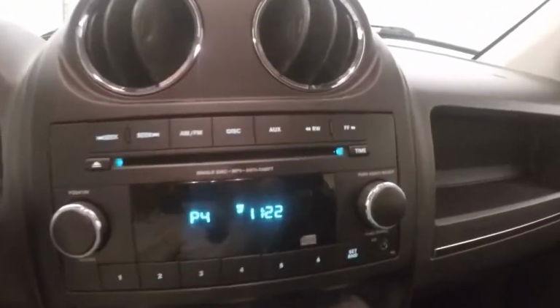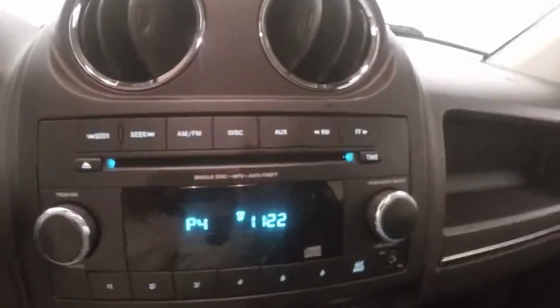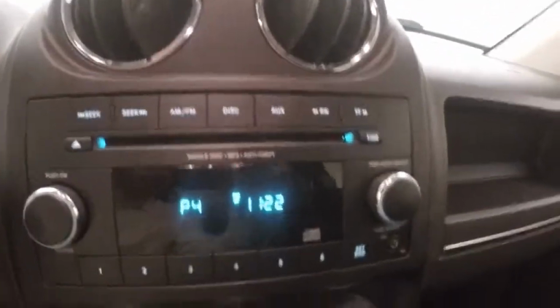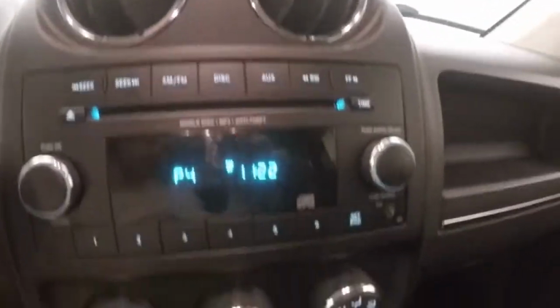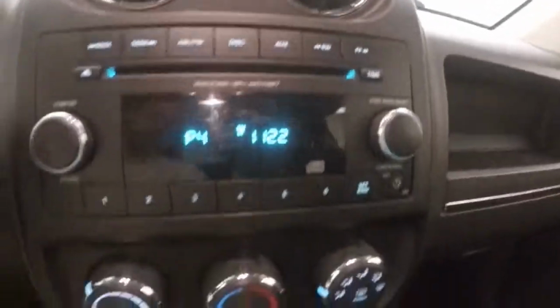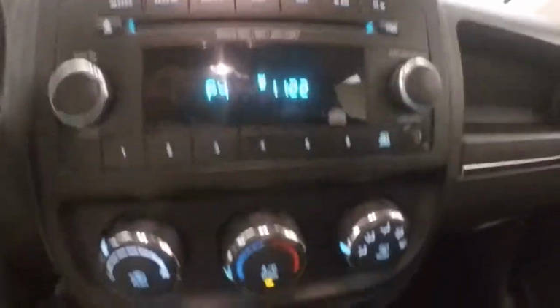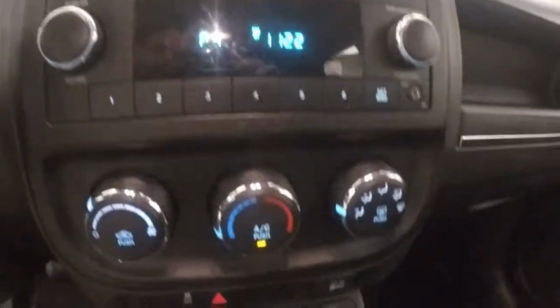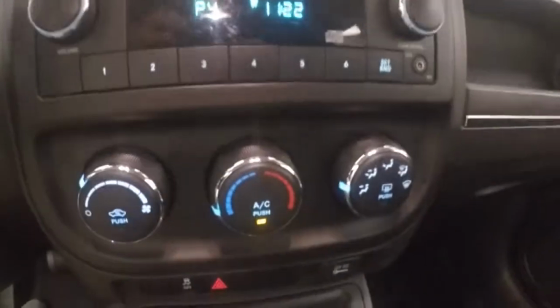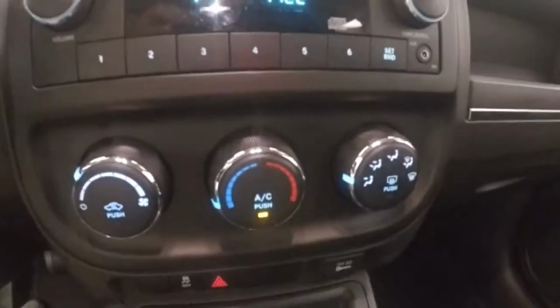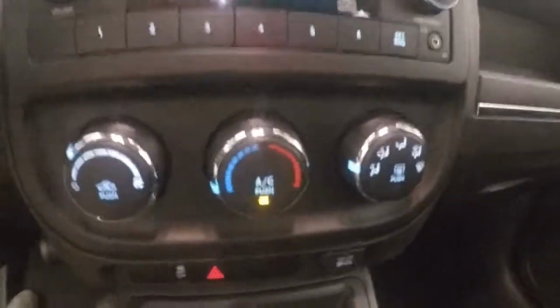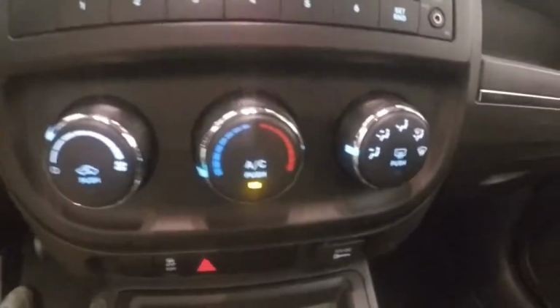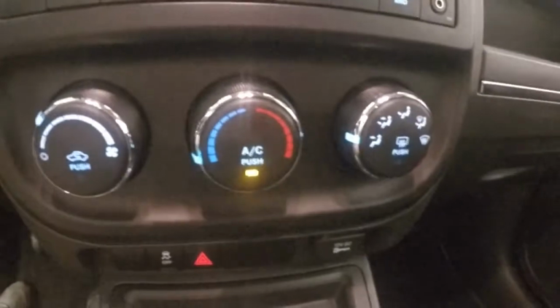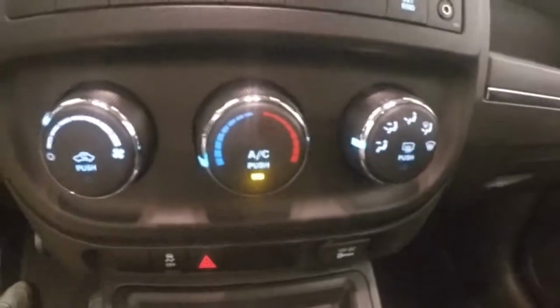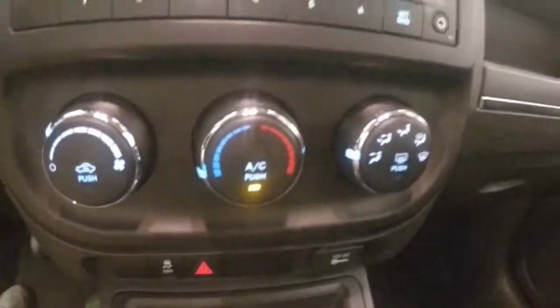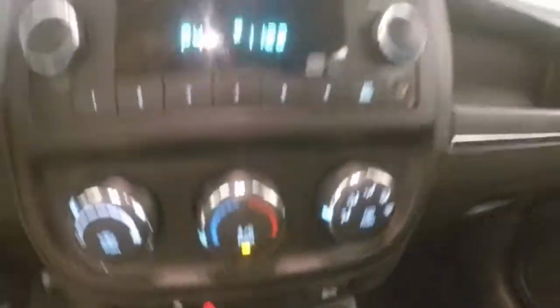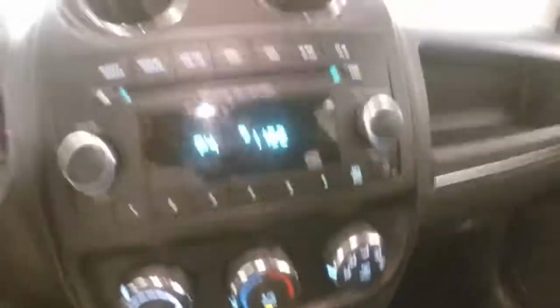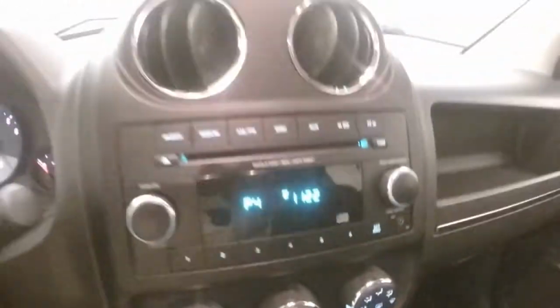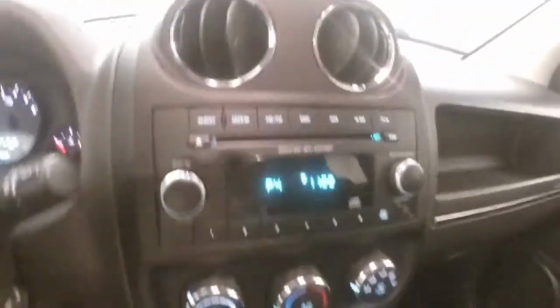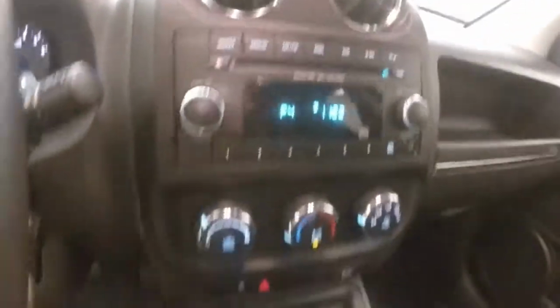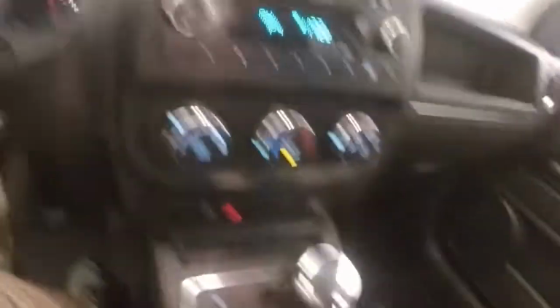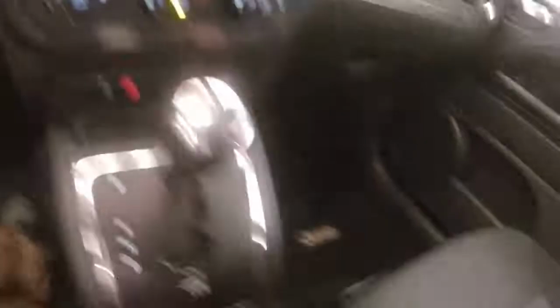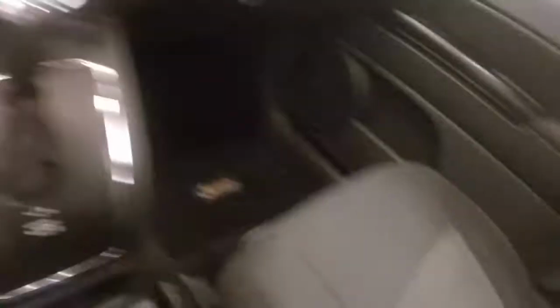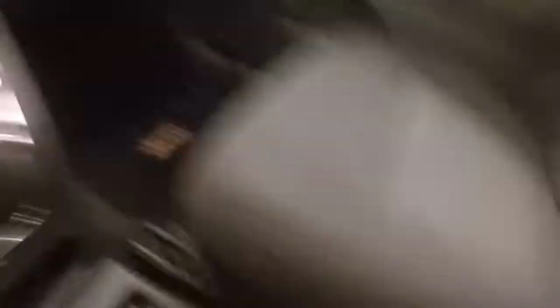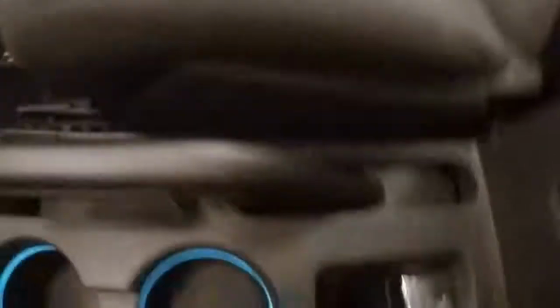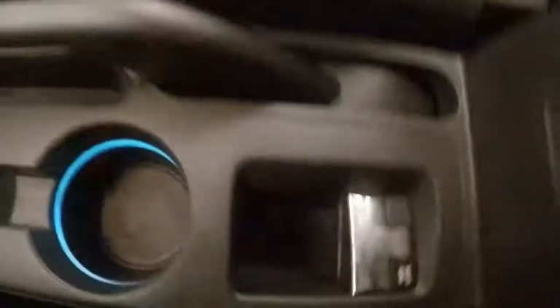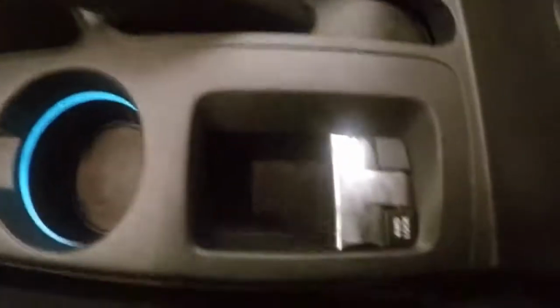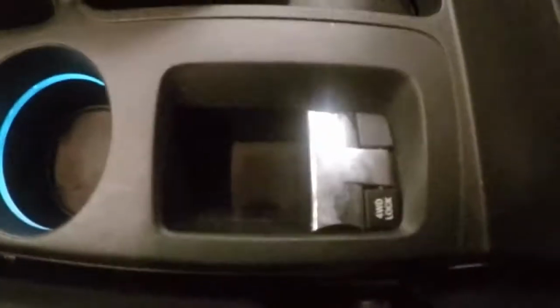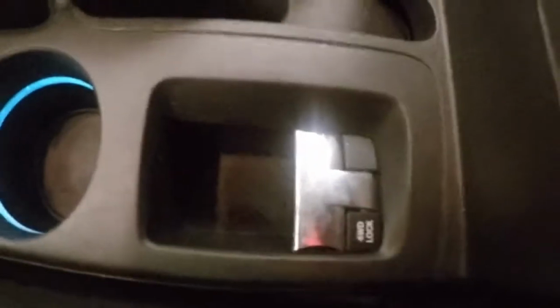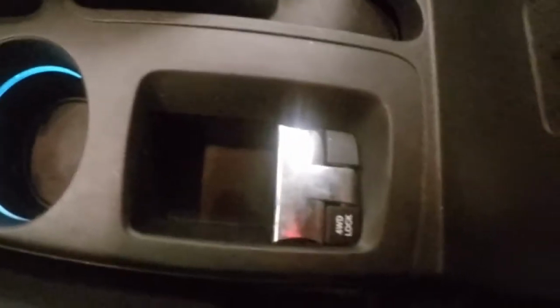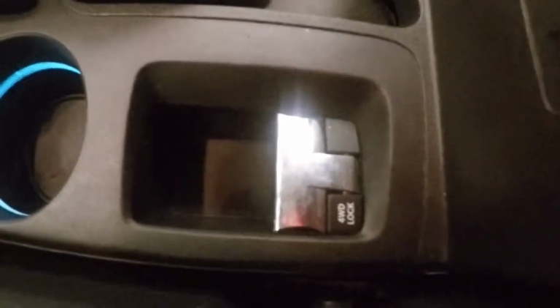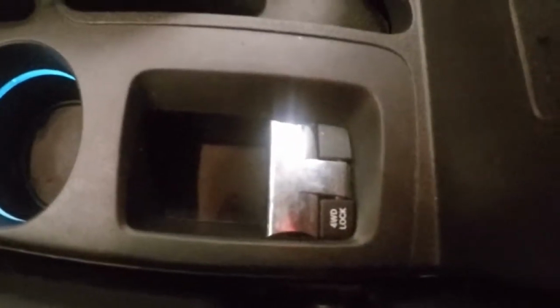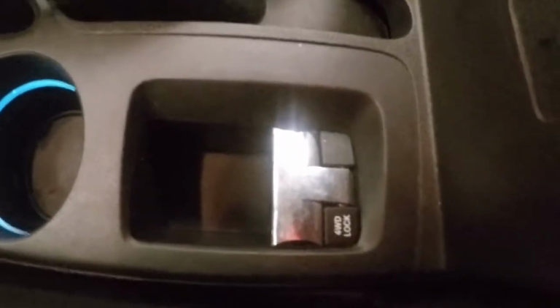You have cruise control on your steering wheel. There's the stereo, climate controls, and the electronic 4x4 lock down here.